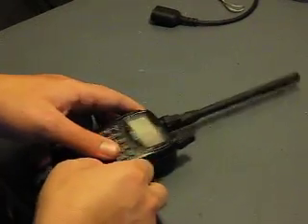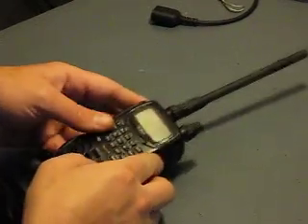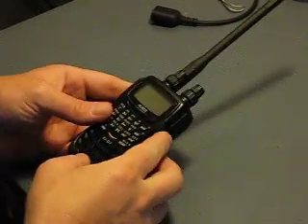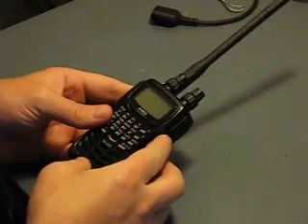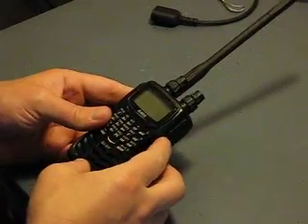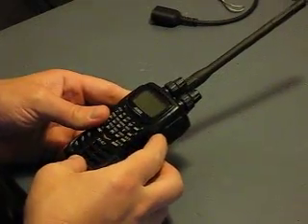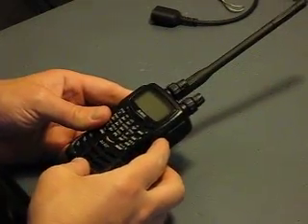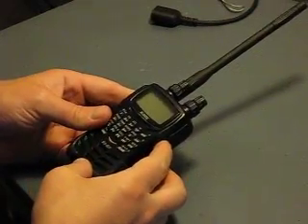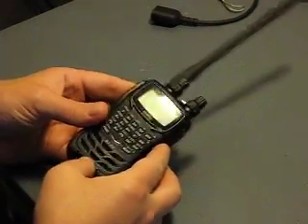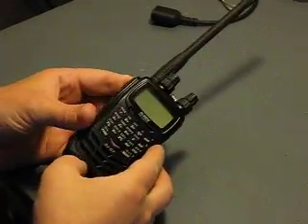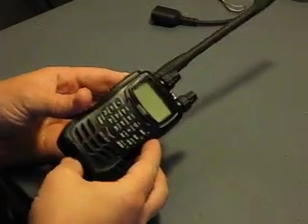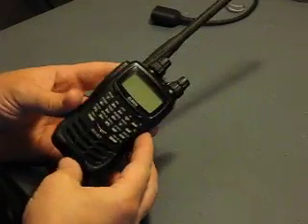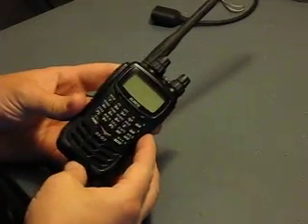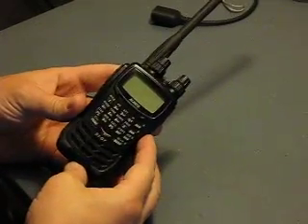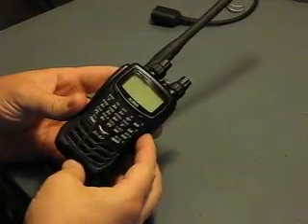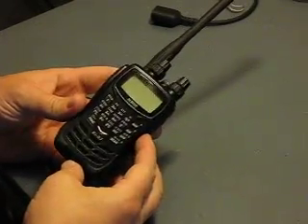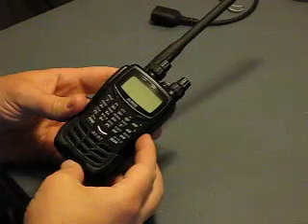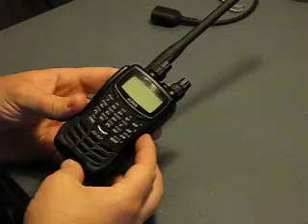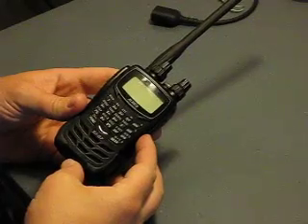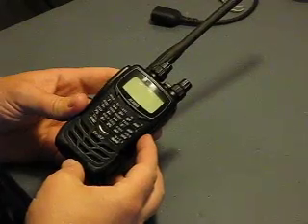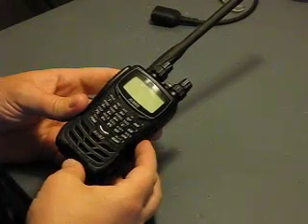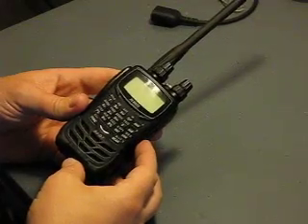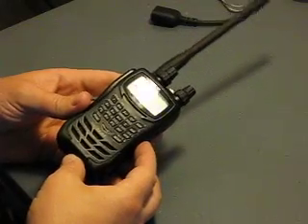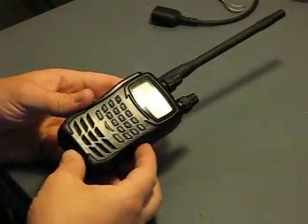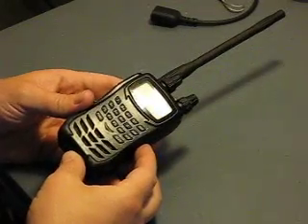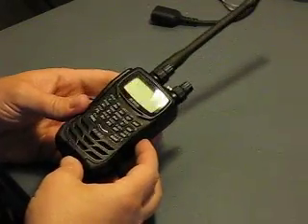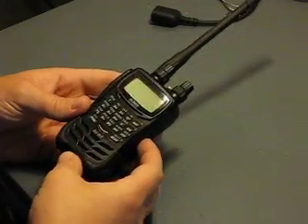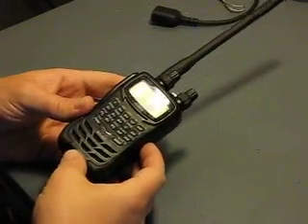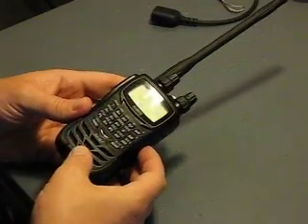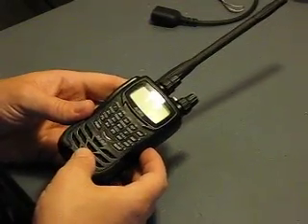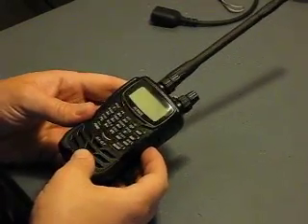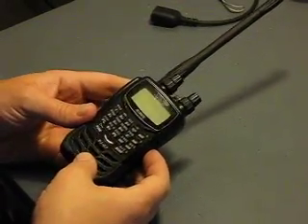Today we're going to modify the Alinko DJ G7 for out-of-band transmit-receive, also called the Mars Mod.